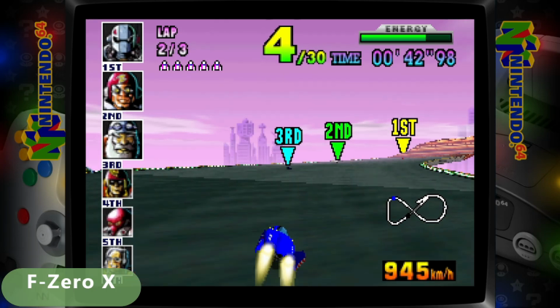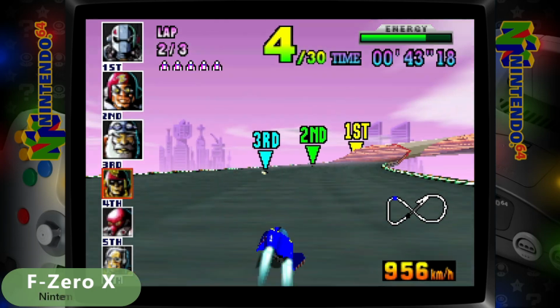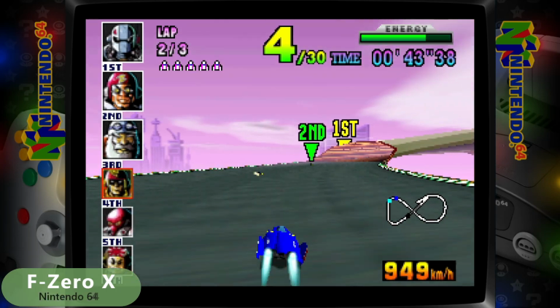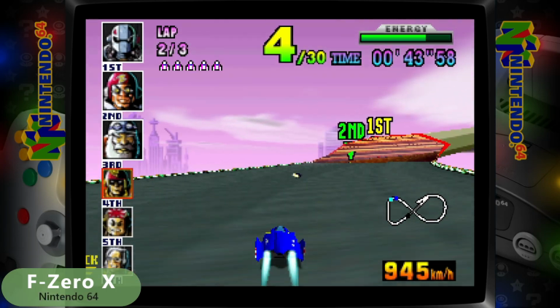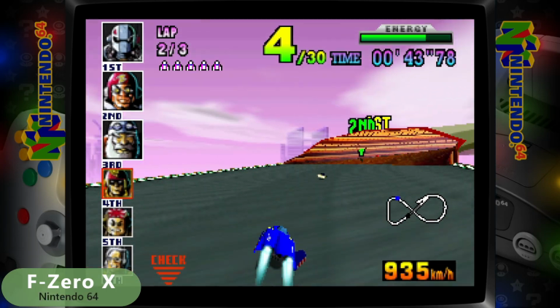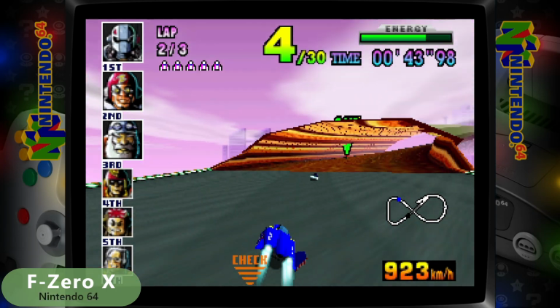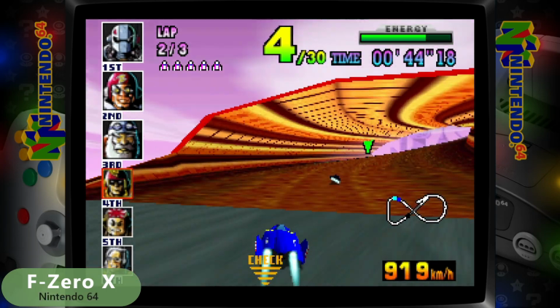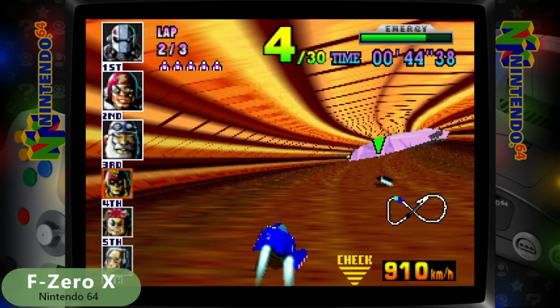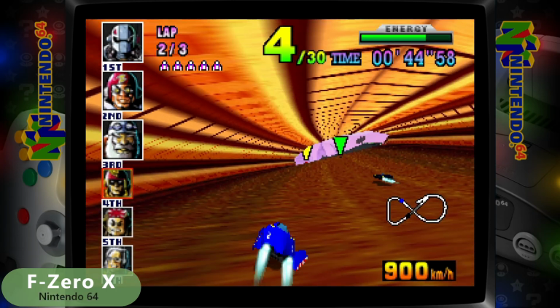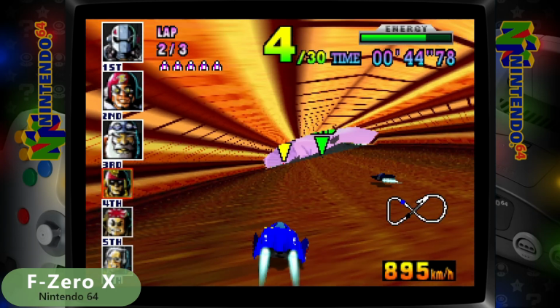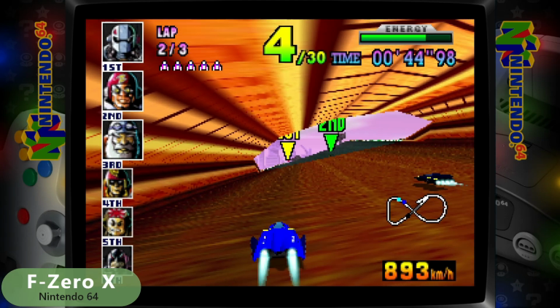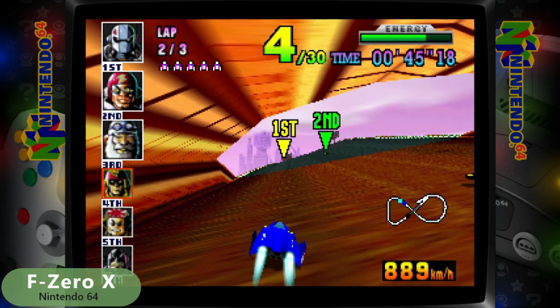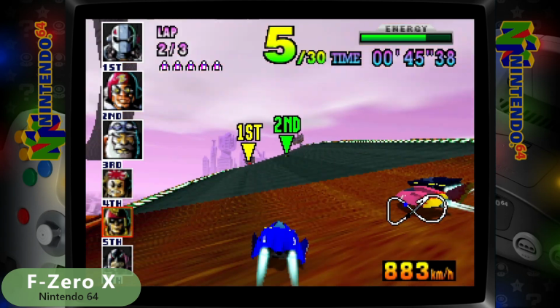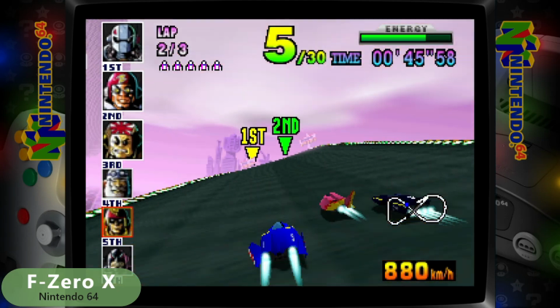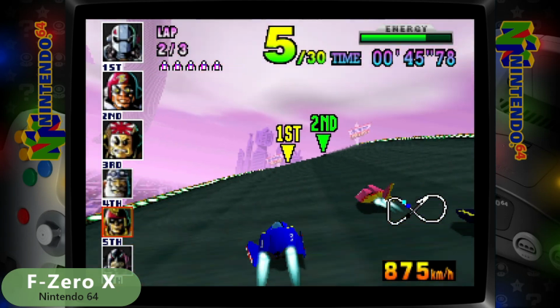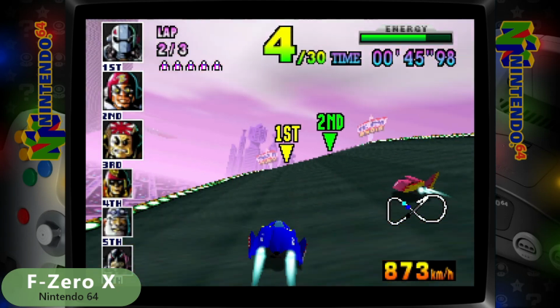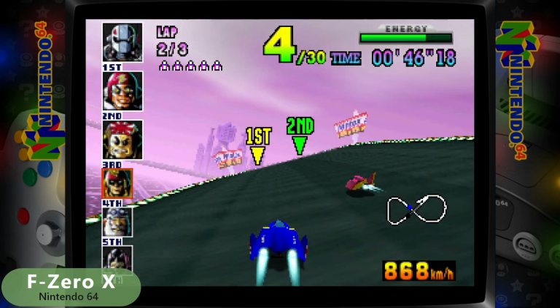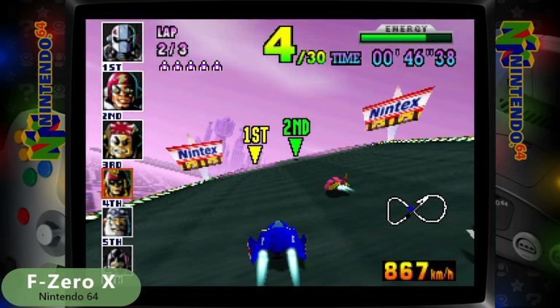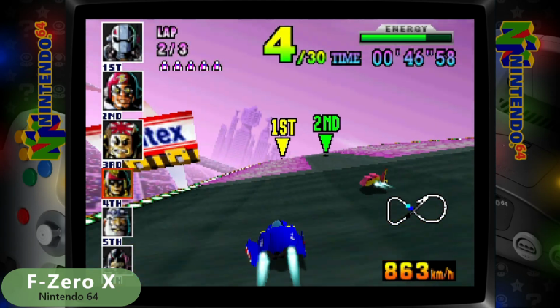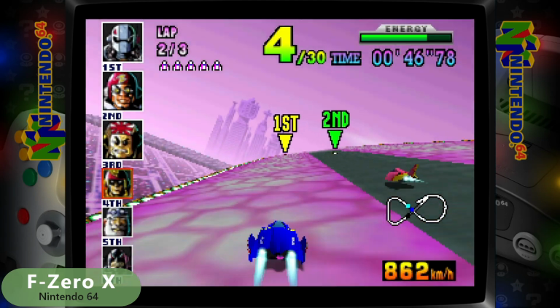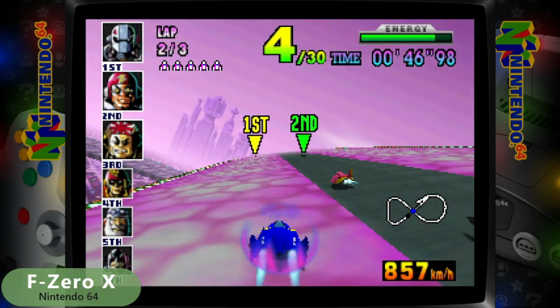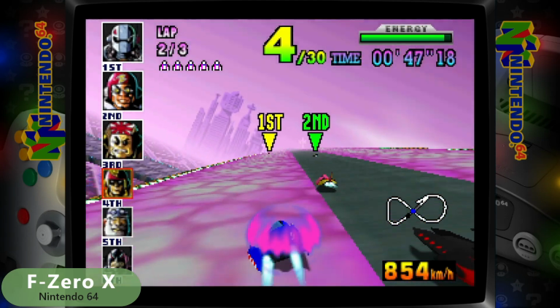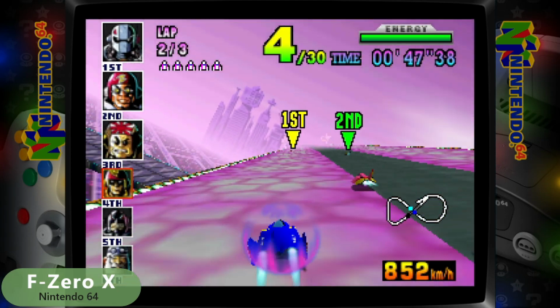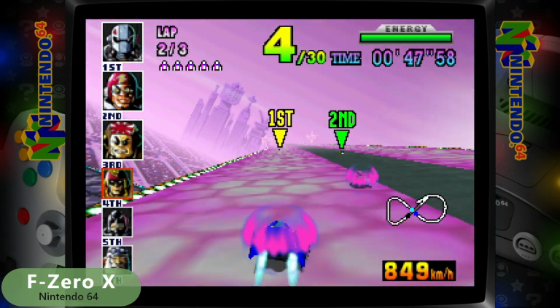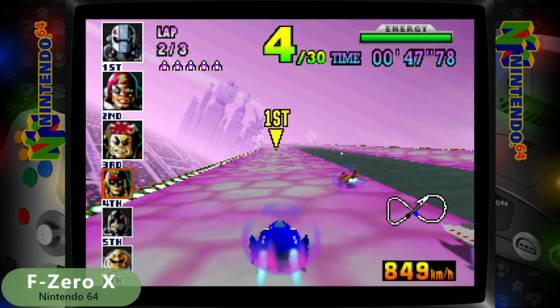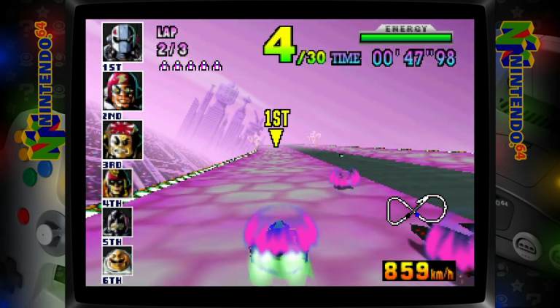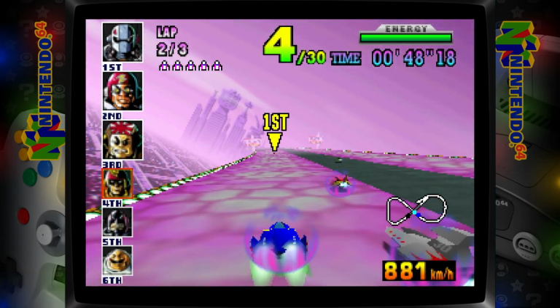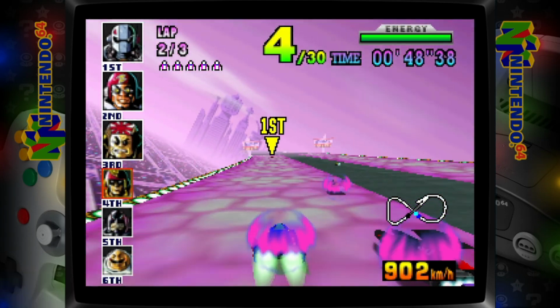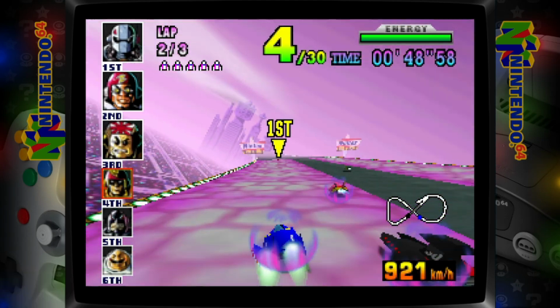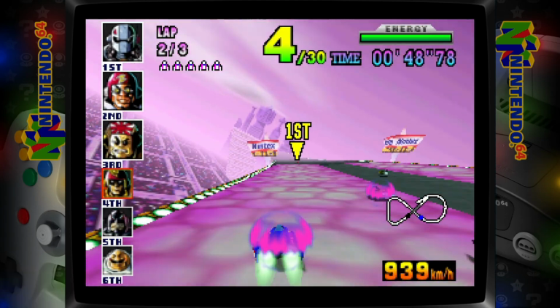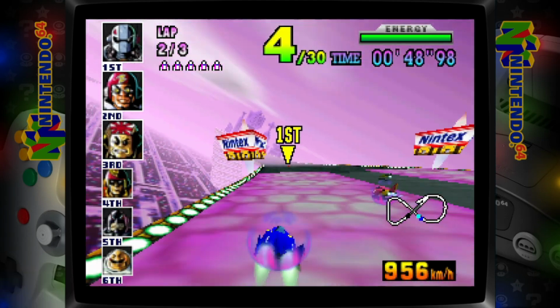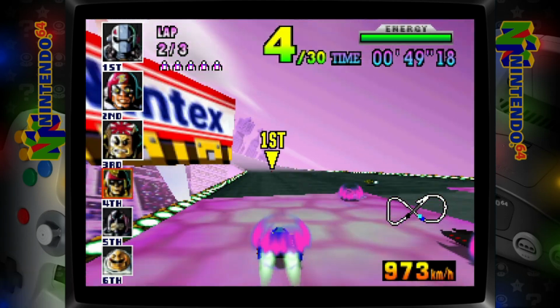Nintendo 64 works great, and as you can see F-Zero is blazing along at a great speed.